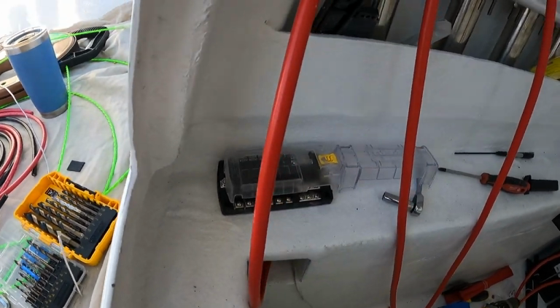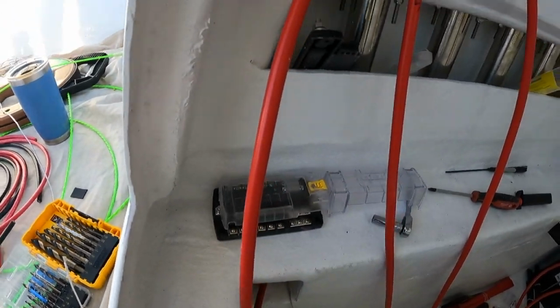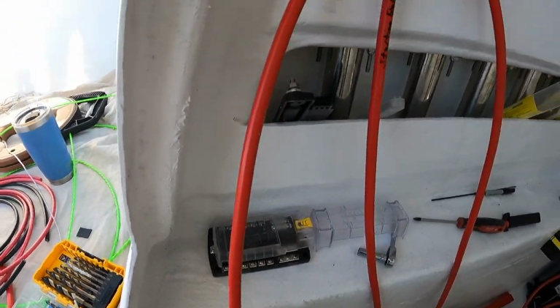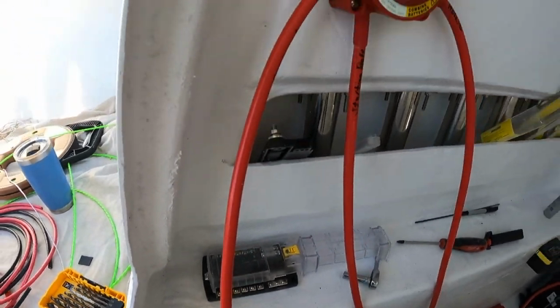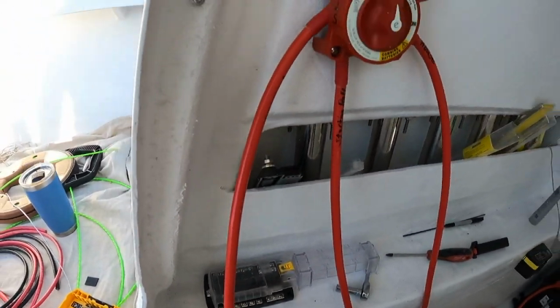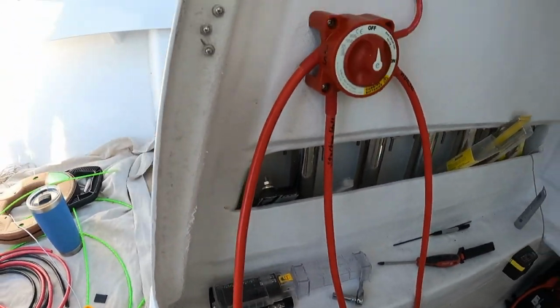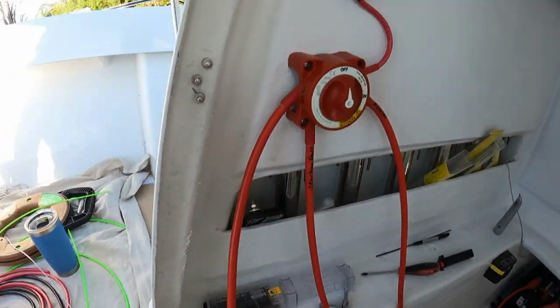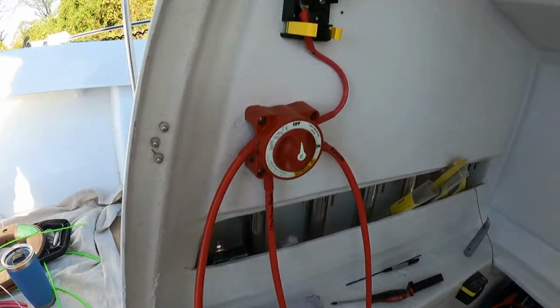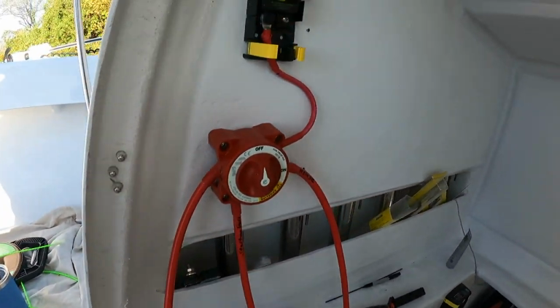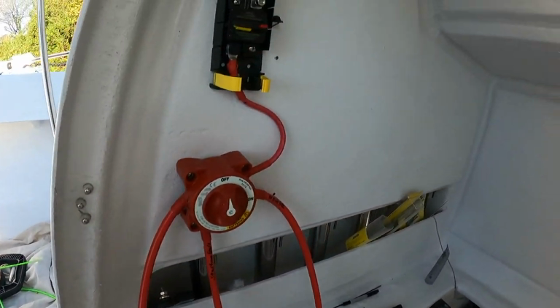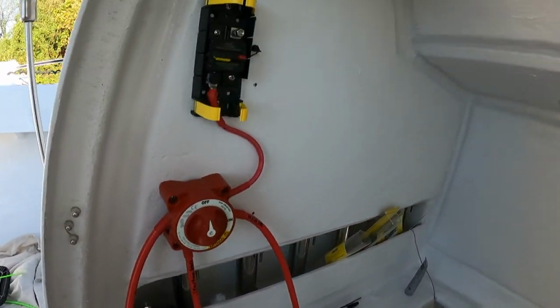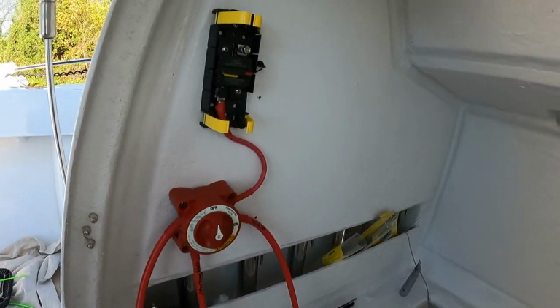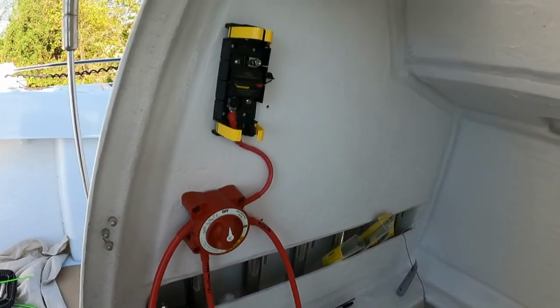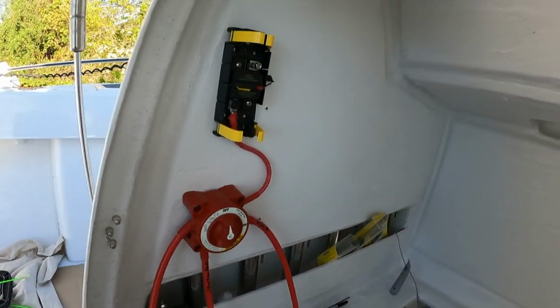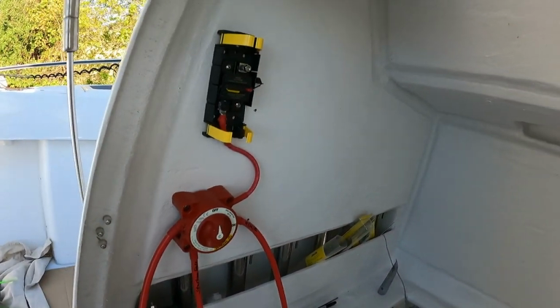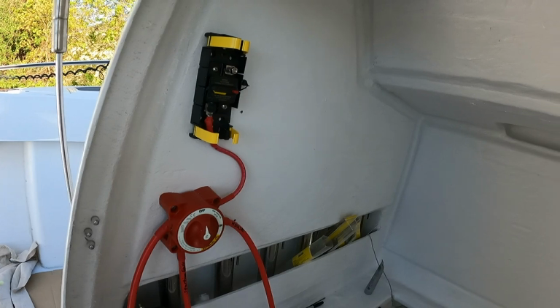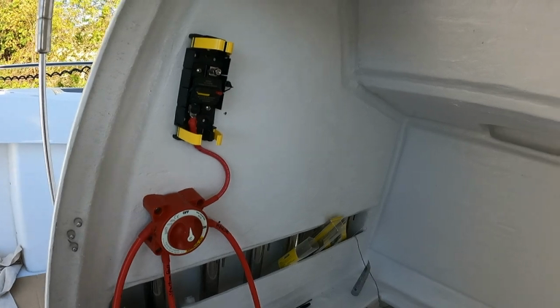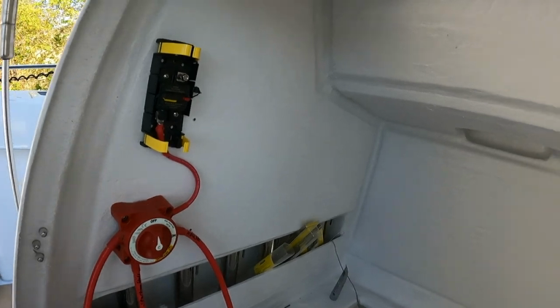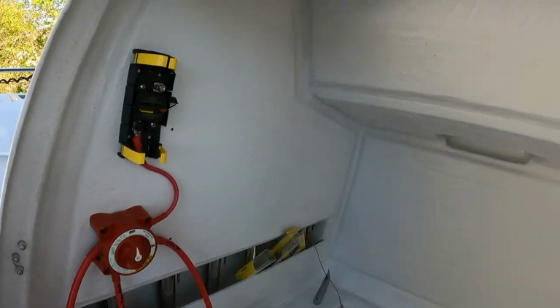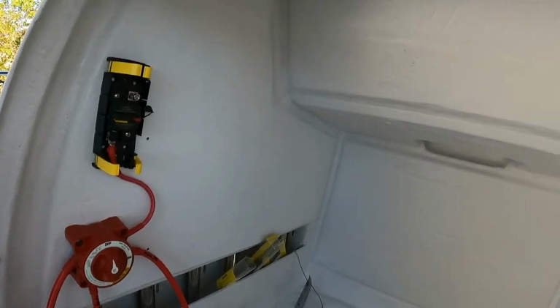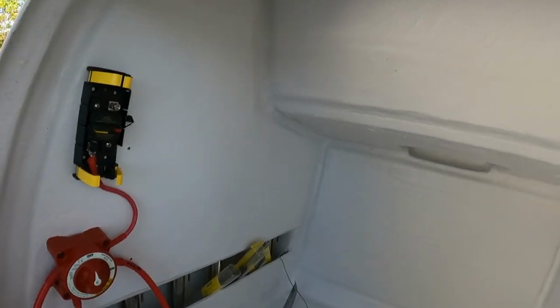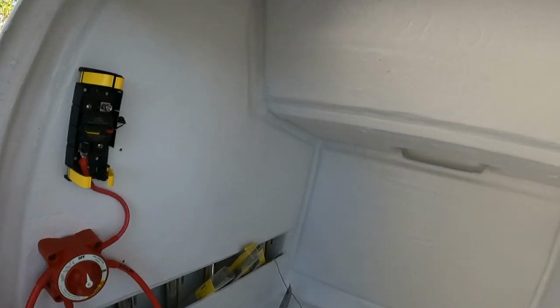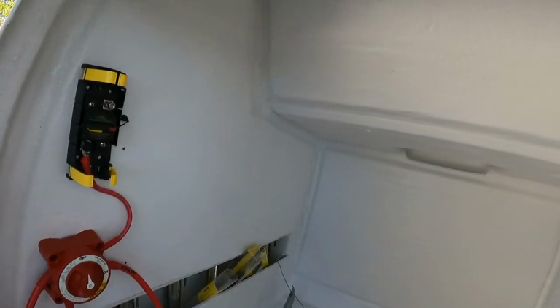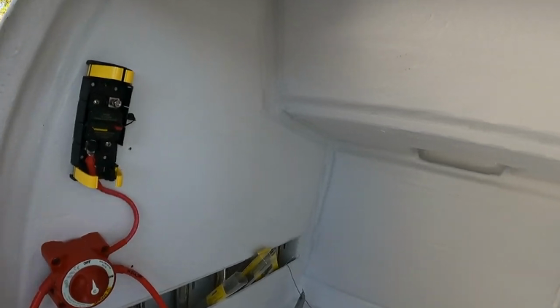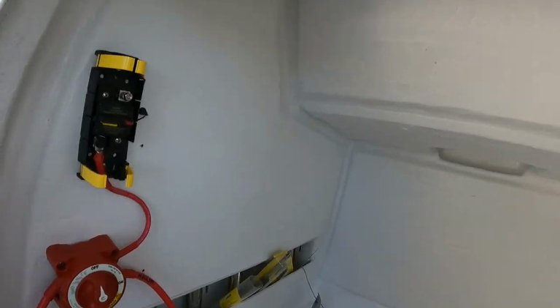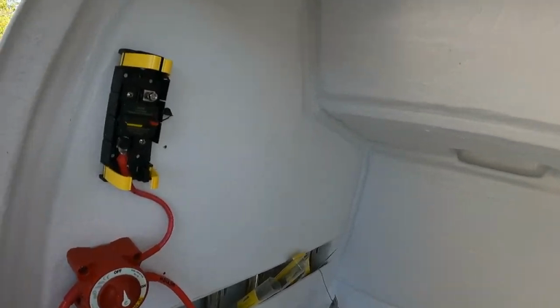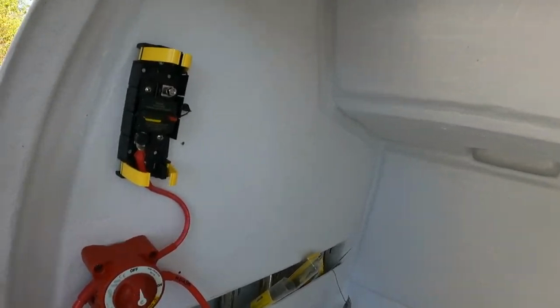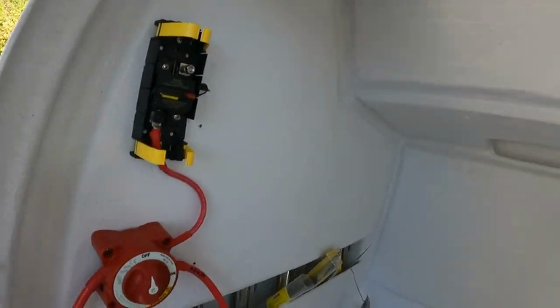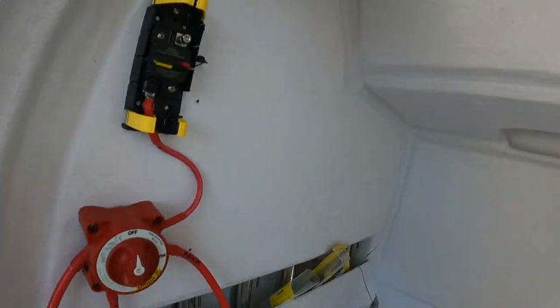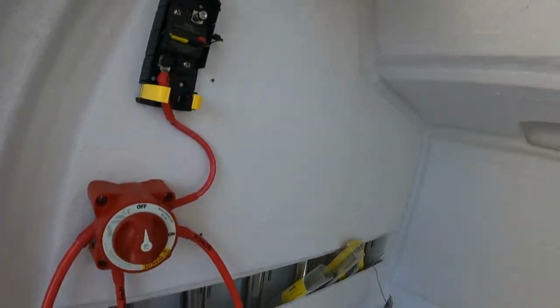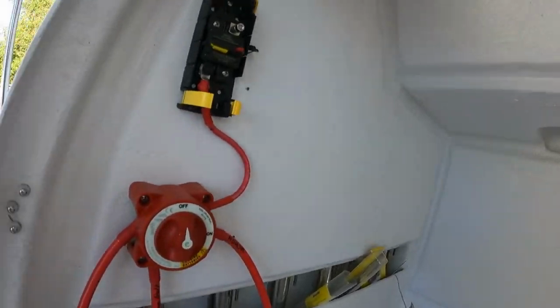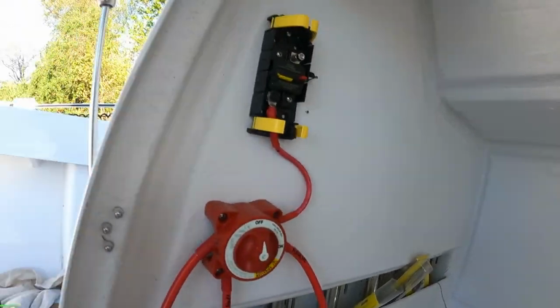We have 6-gauge going off the battery switch and we're going to run 6-gauge wire to our fuse panels. I'm still trying to decide on locations for mounting and I want to take a look at mounting the switch panel as well.